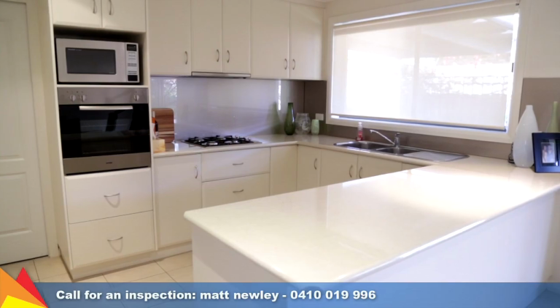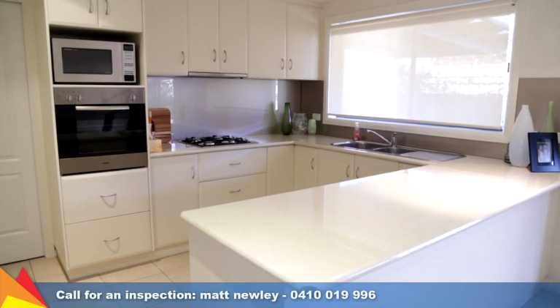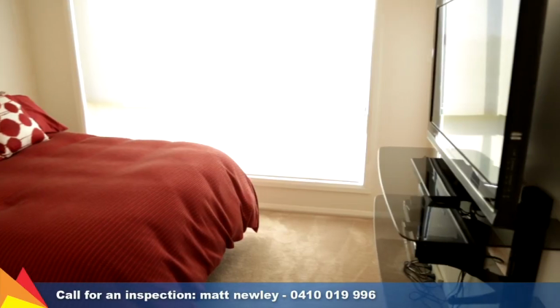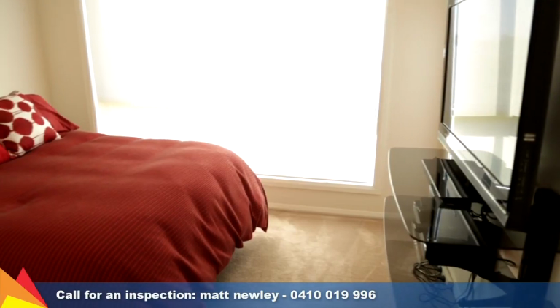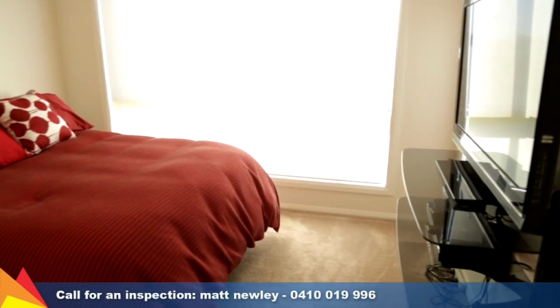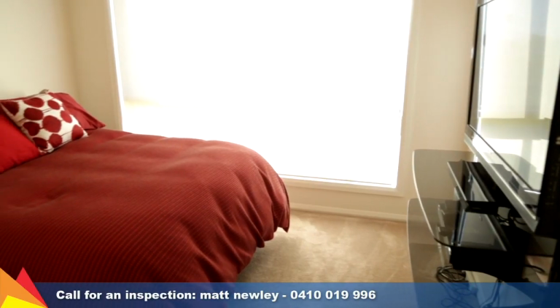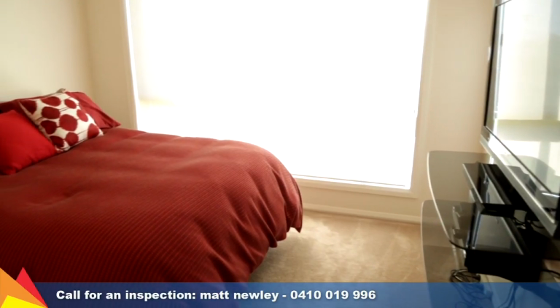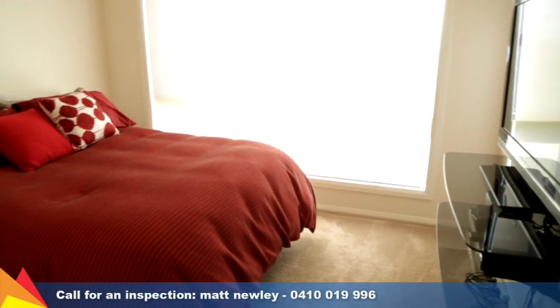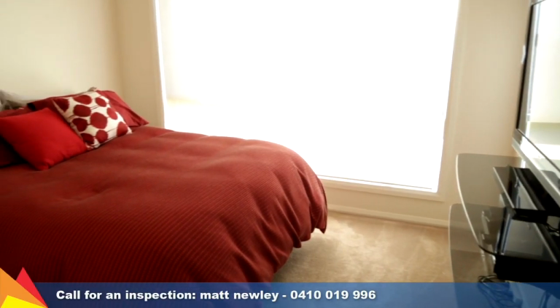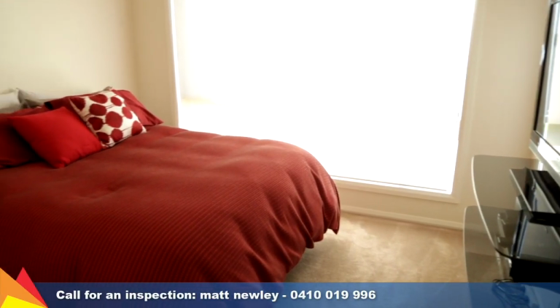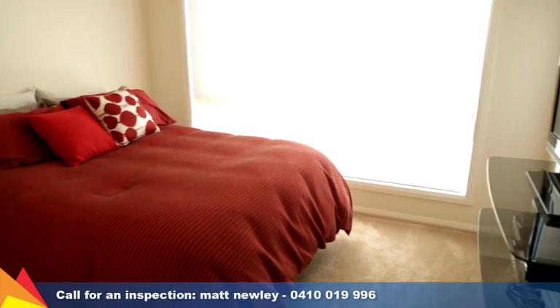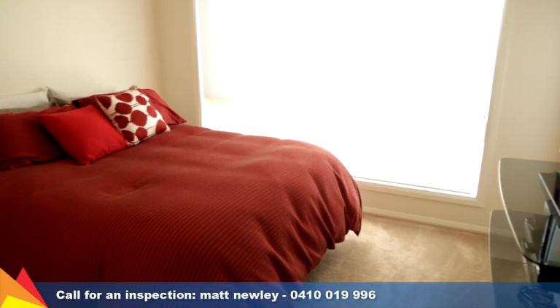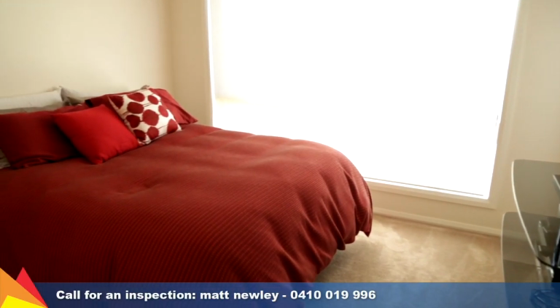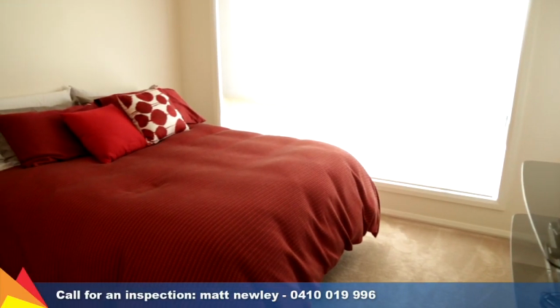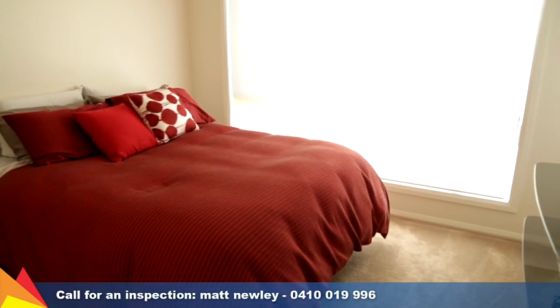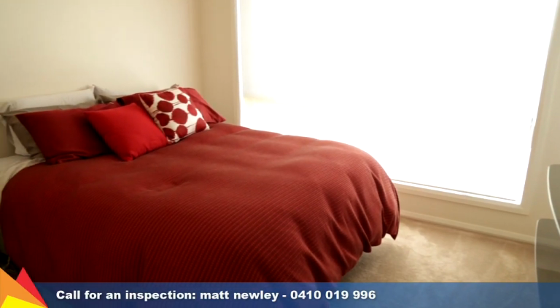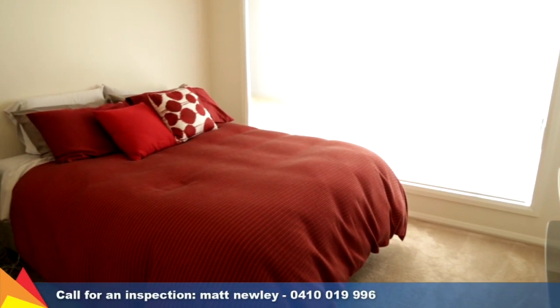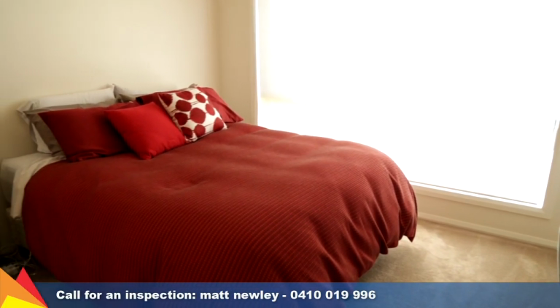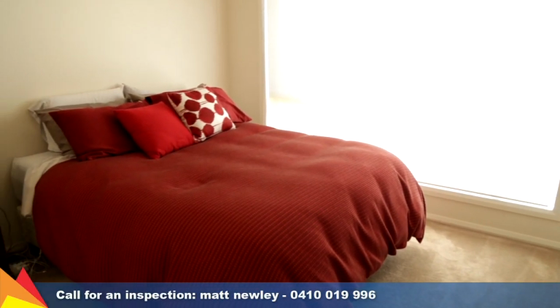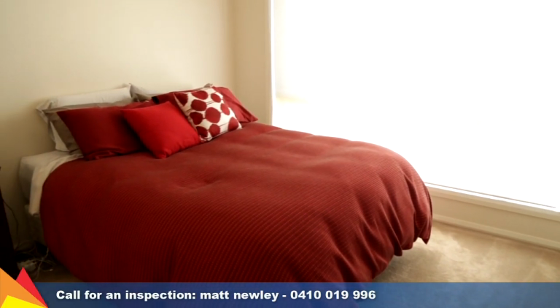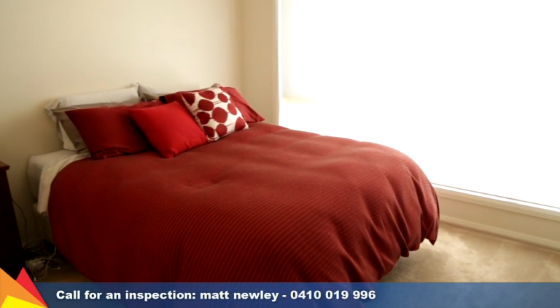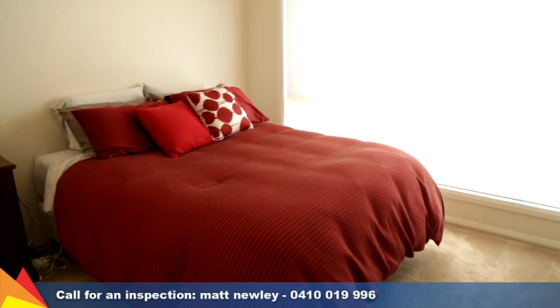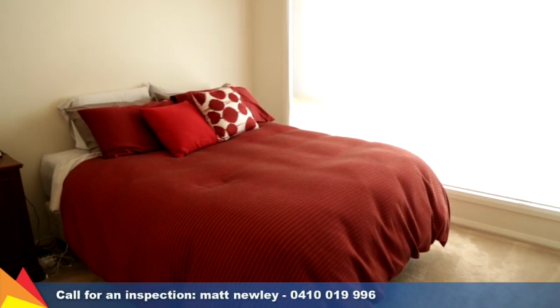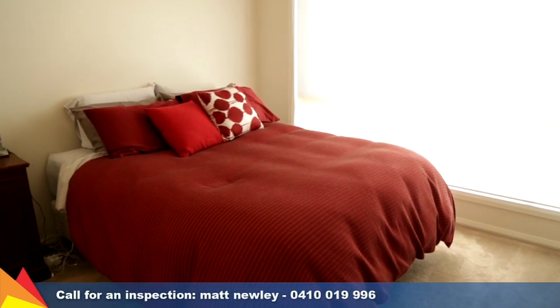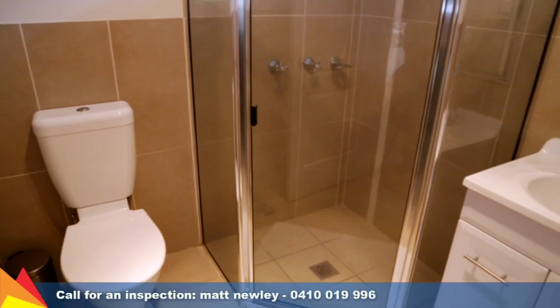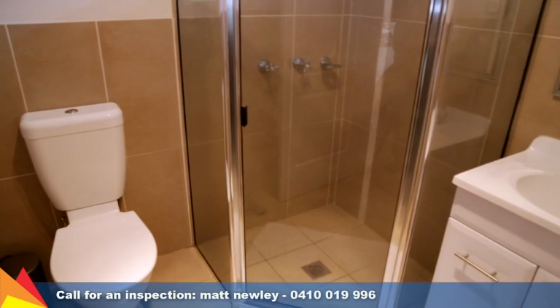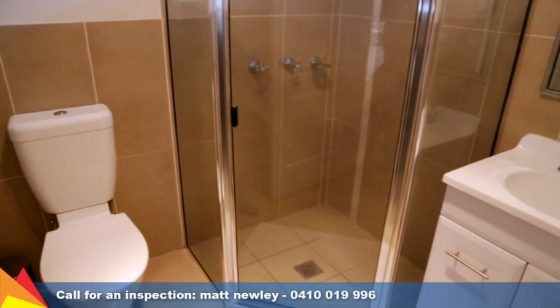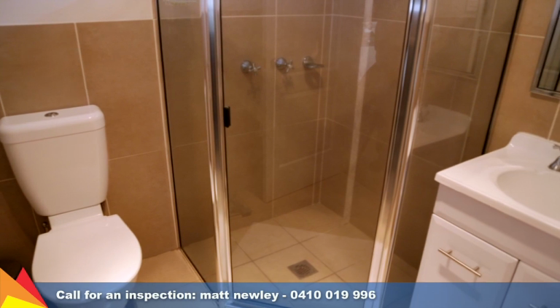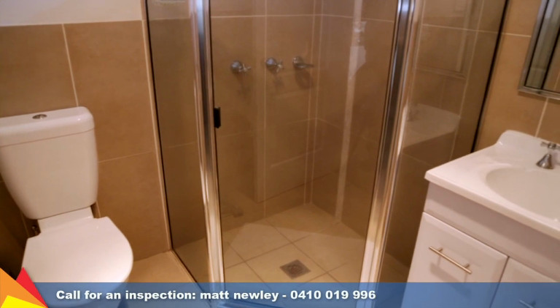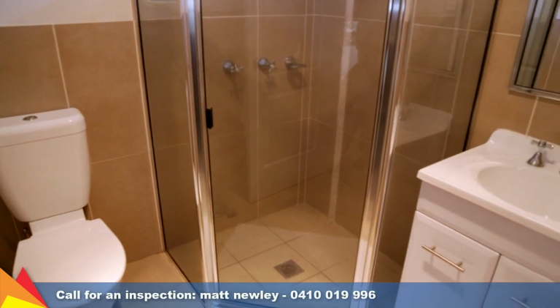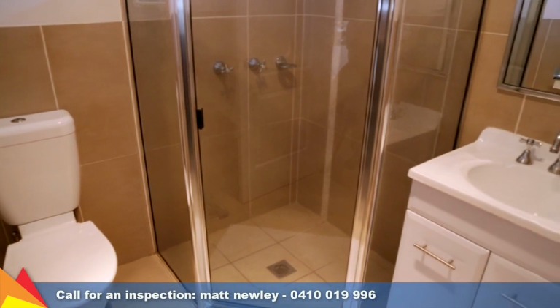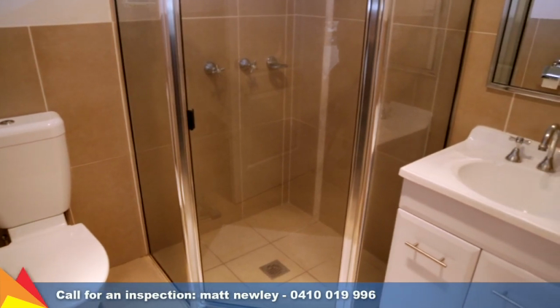There are three bedrooms all with built in robes. The main bedroom with an ensuite.